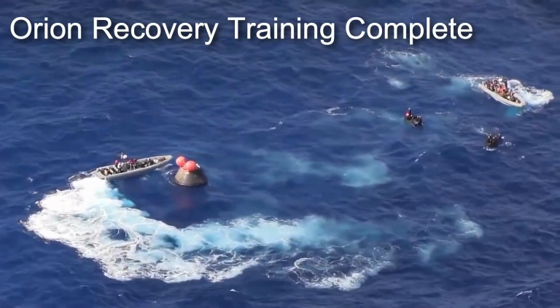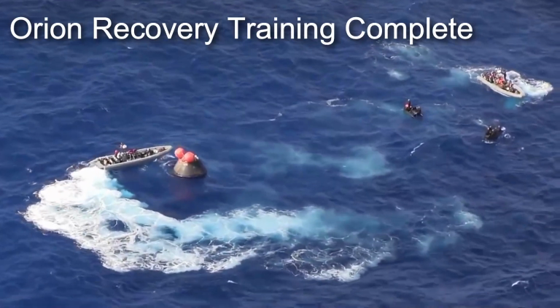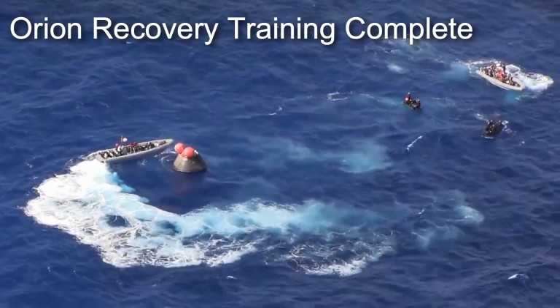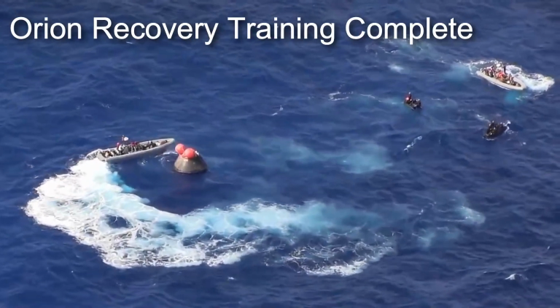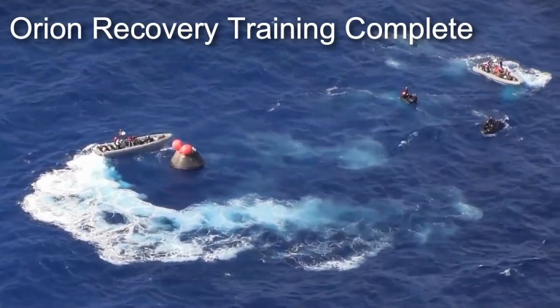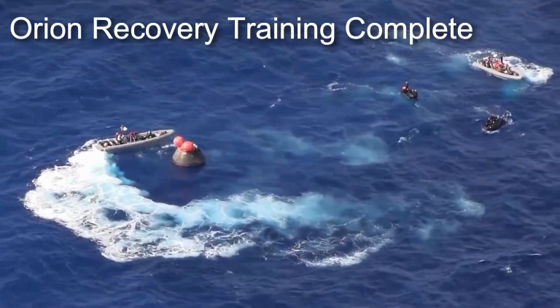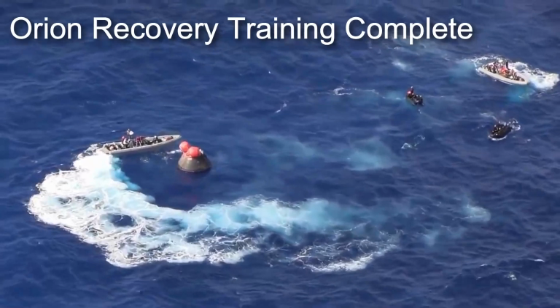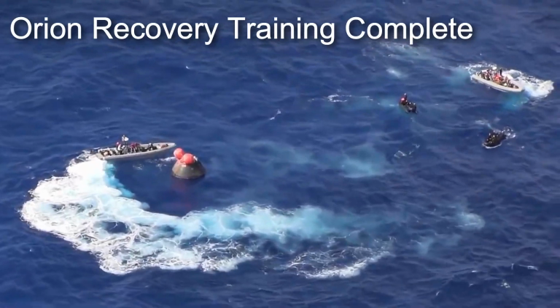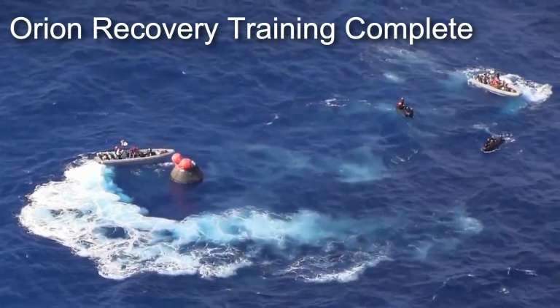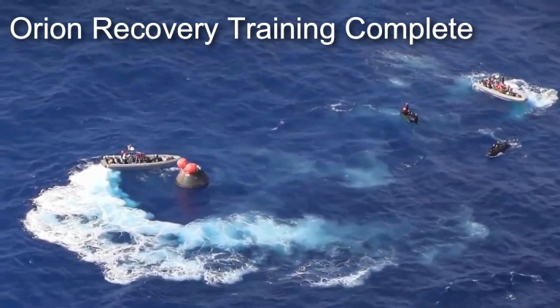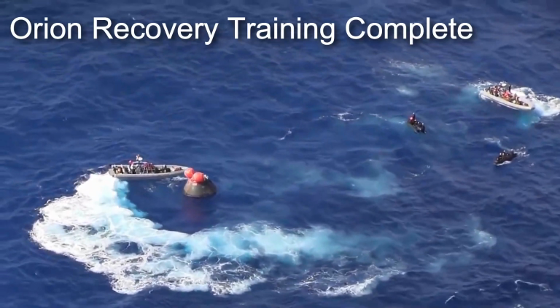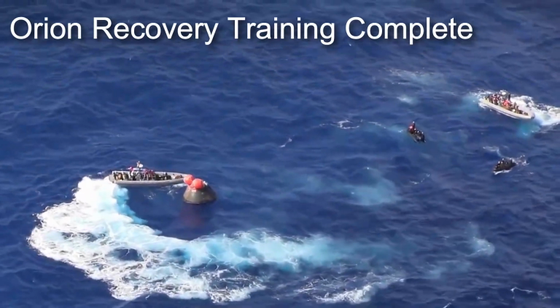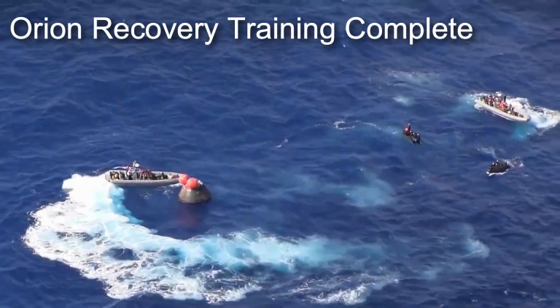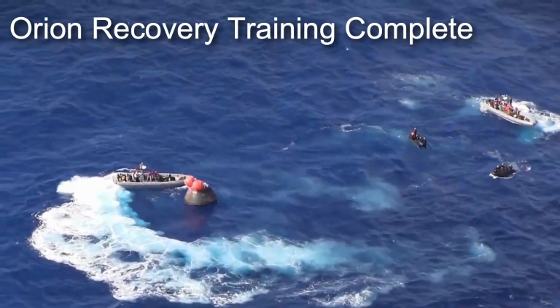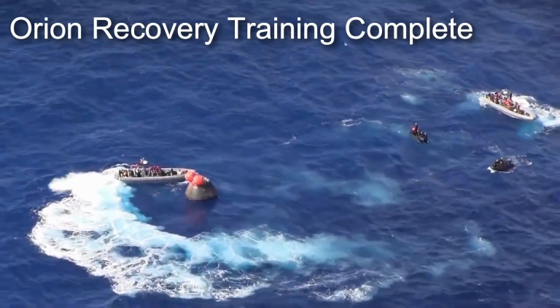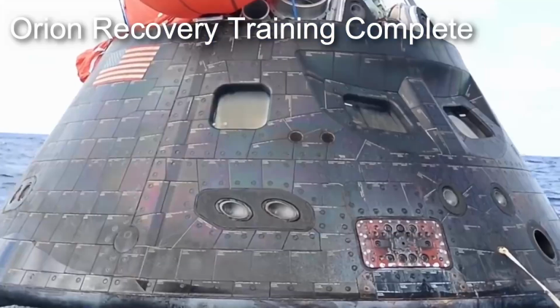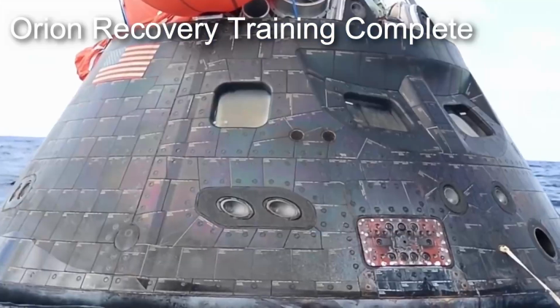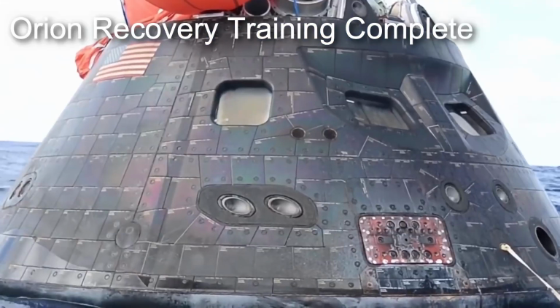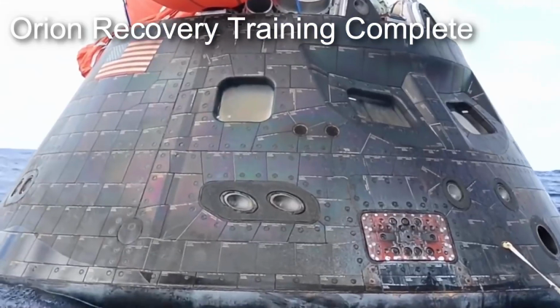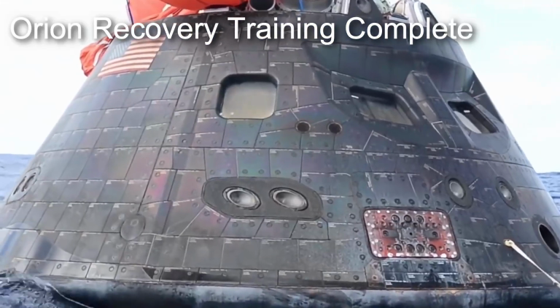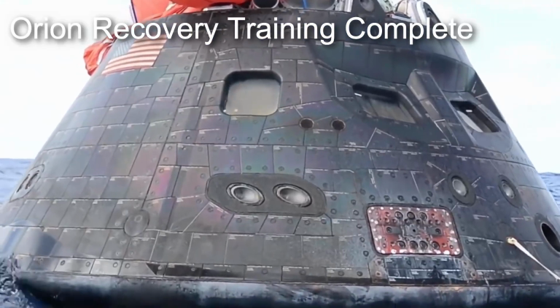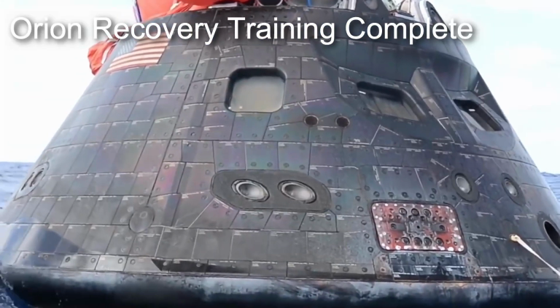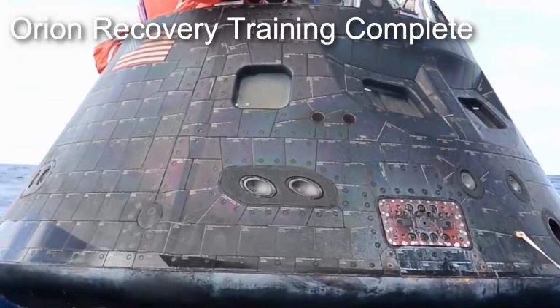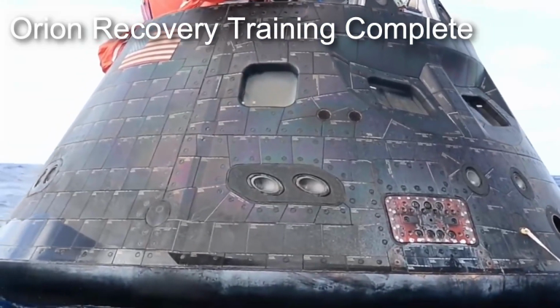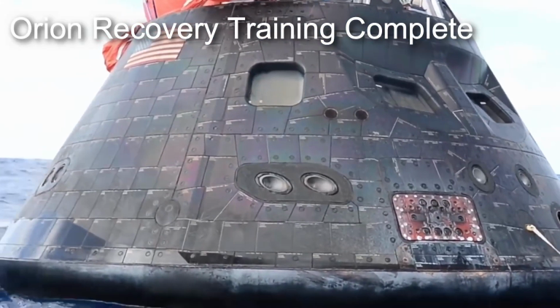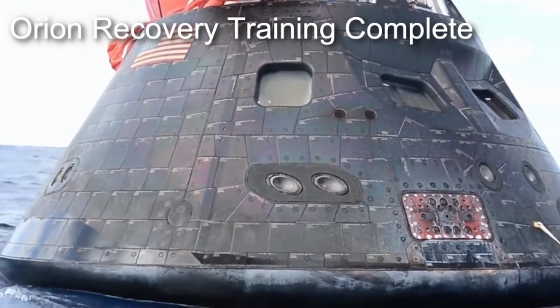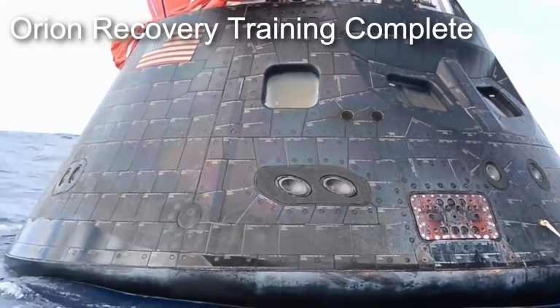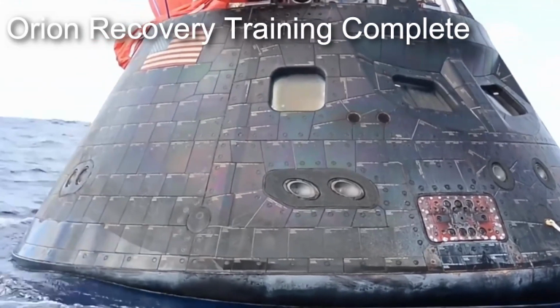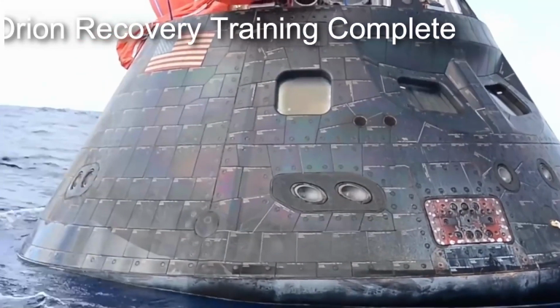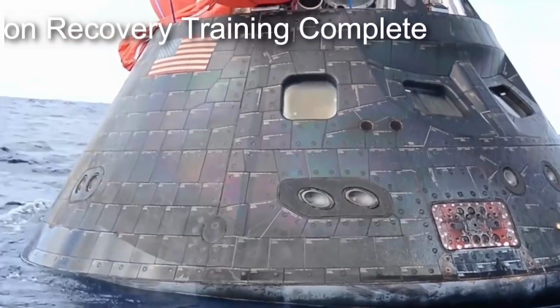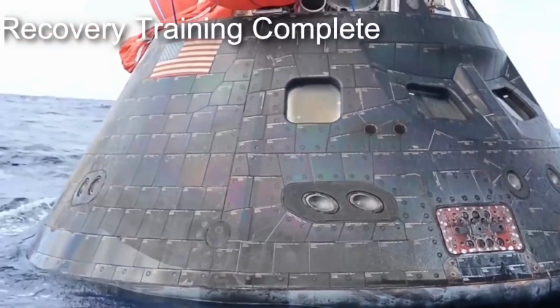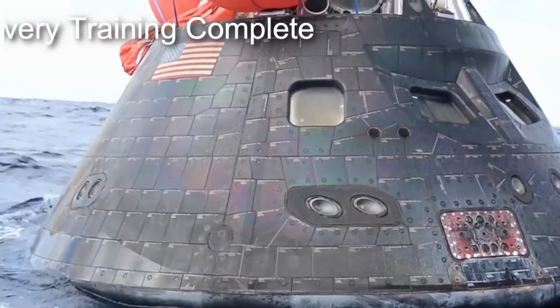And now, 7 years later, NASA is once again ready to recover the next ship as well as all that will follow her.